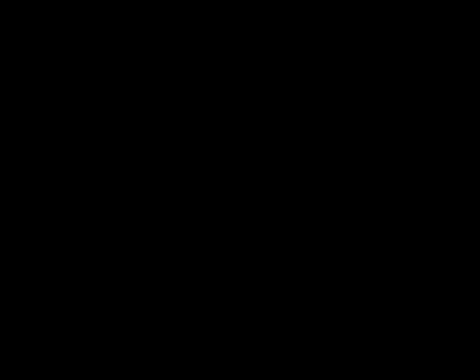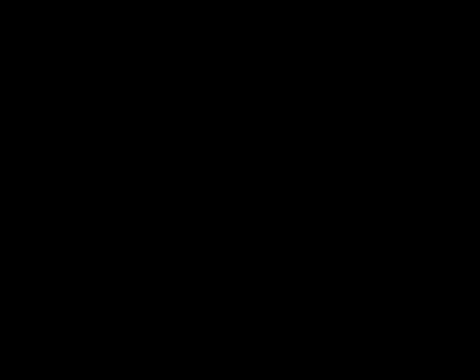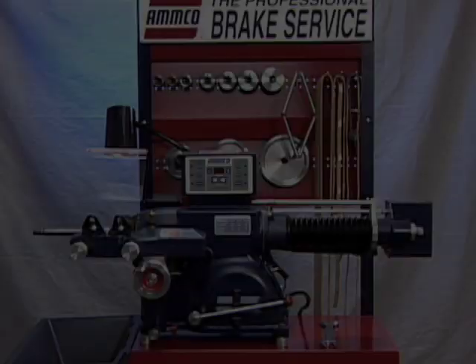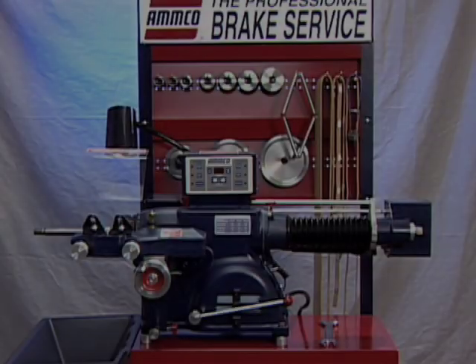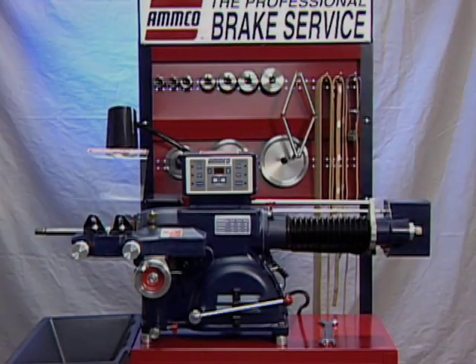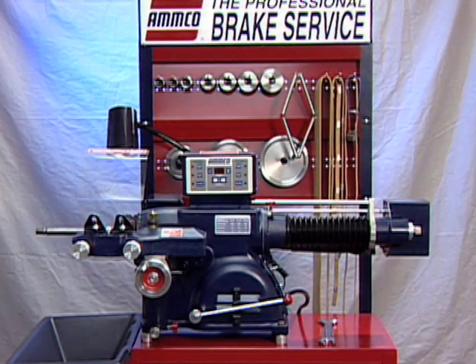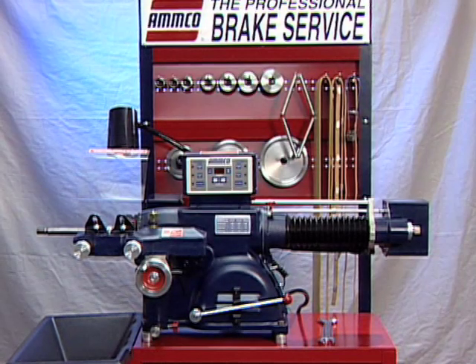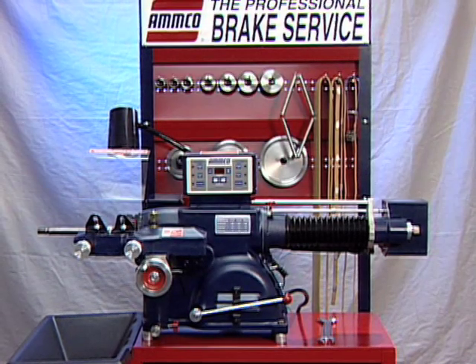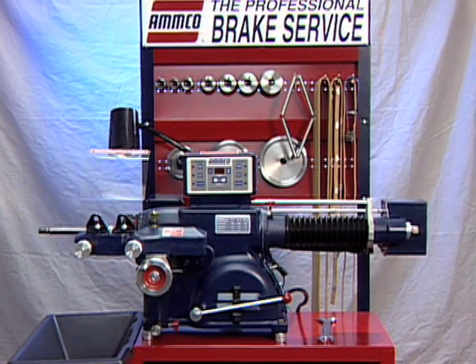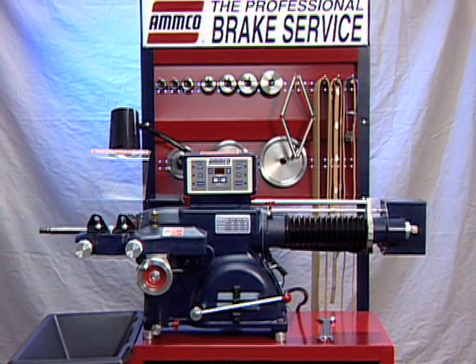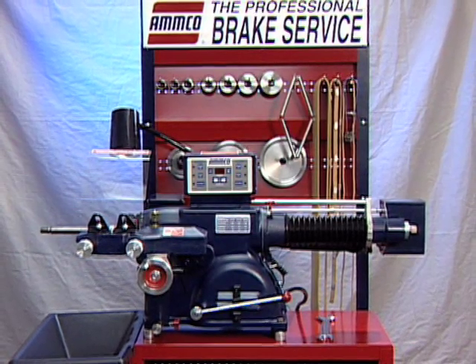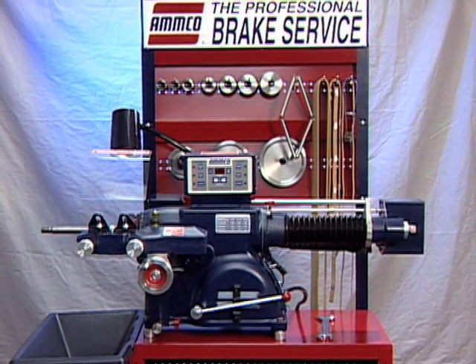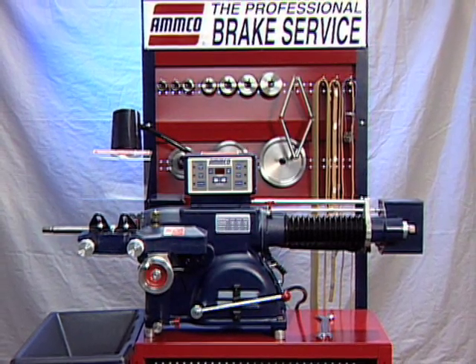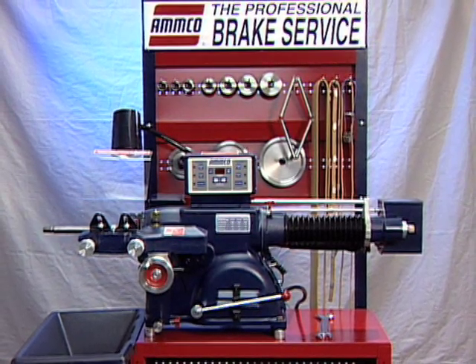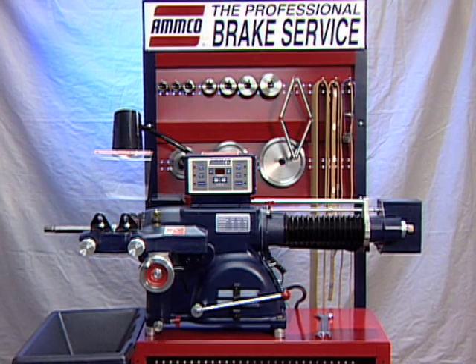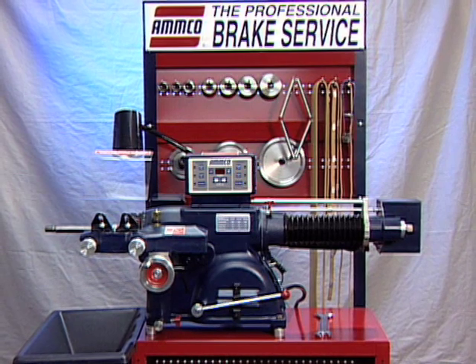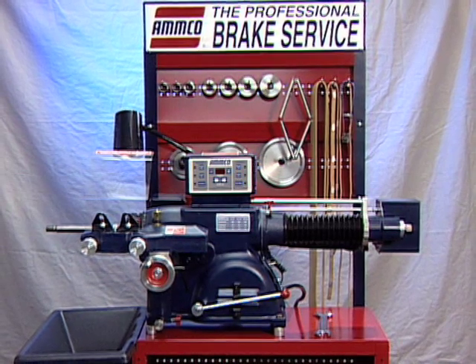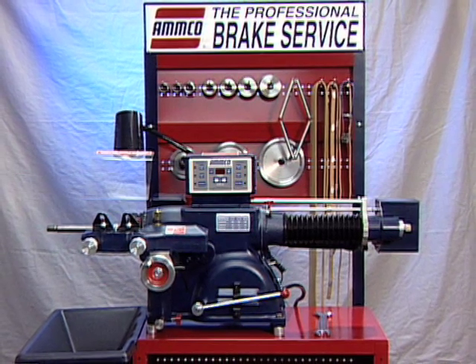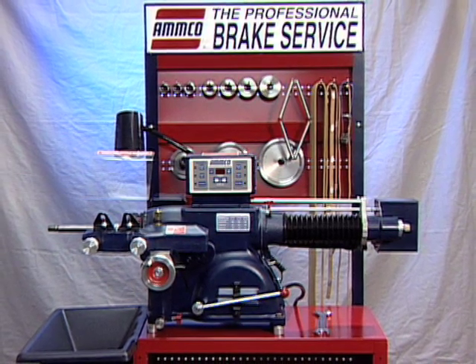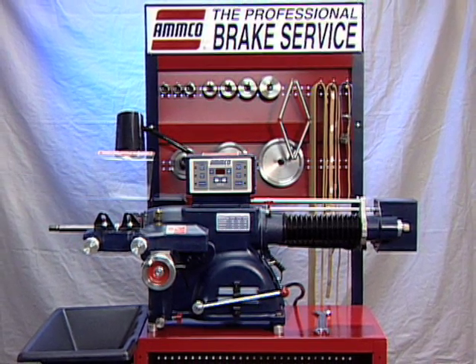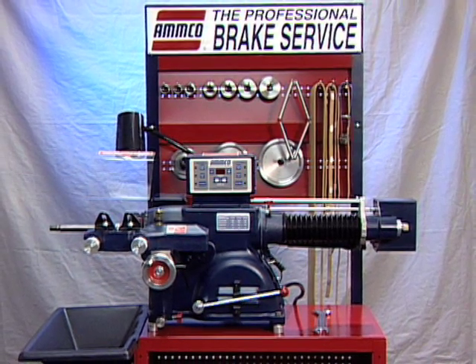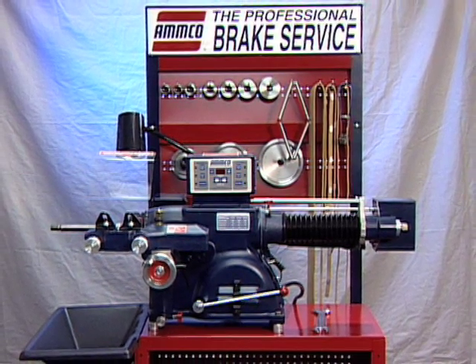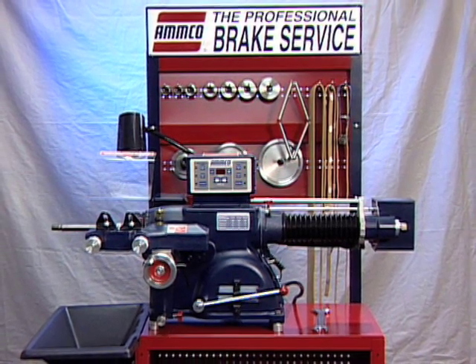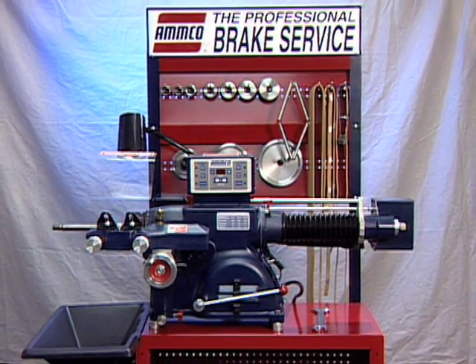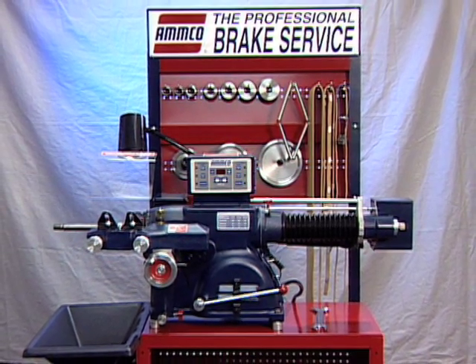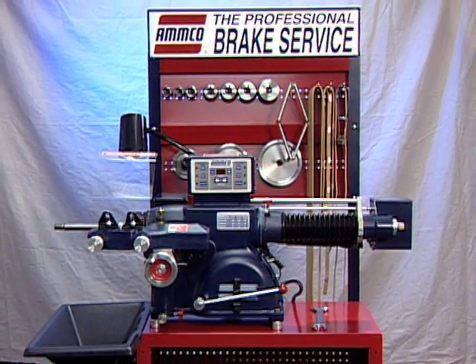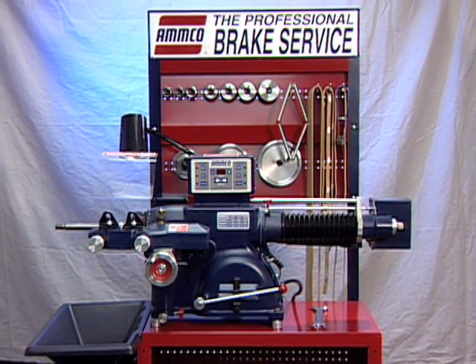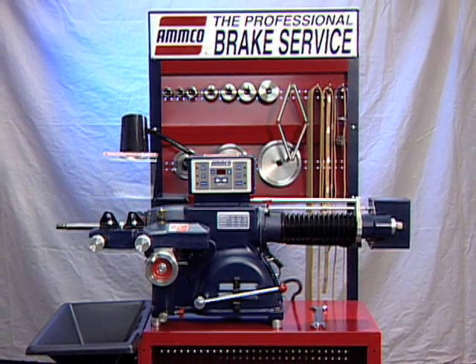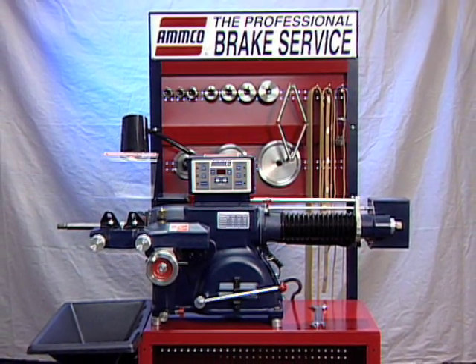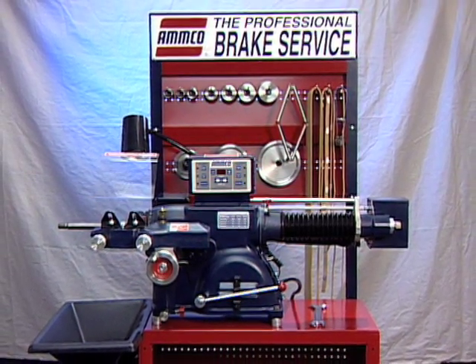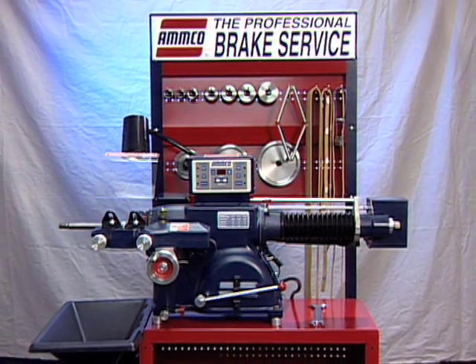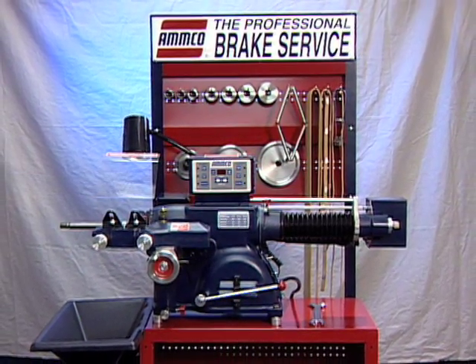Thank you again for your purchase of the AMCO 4000E brake lathe with variable speed and electronic variable feed.